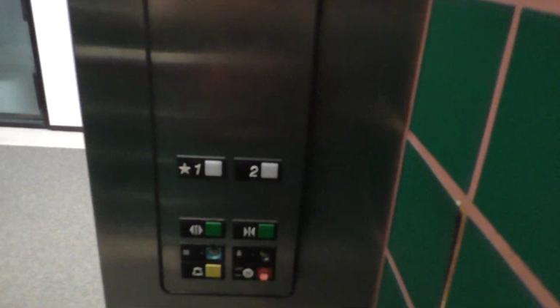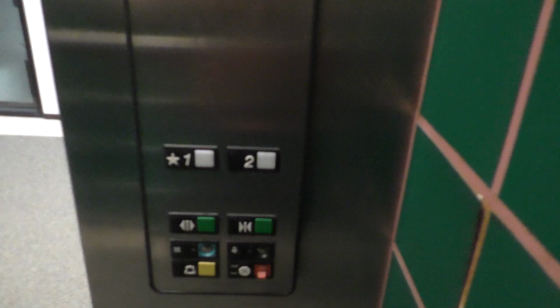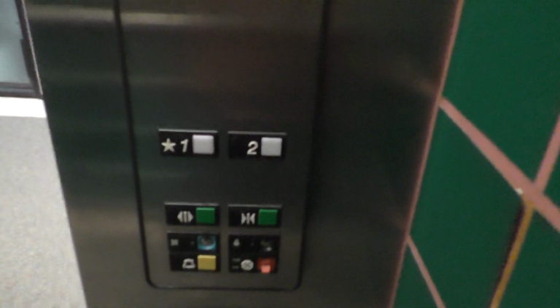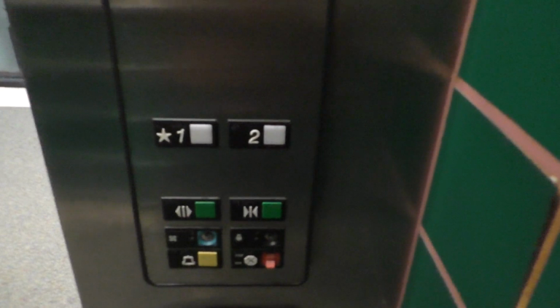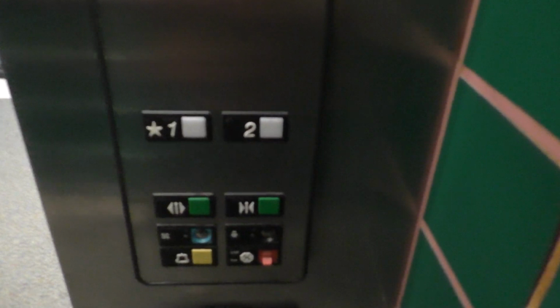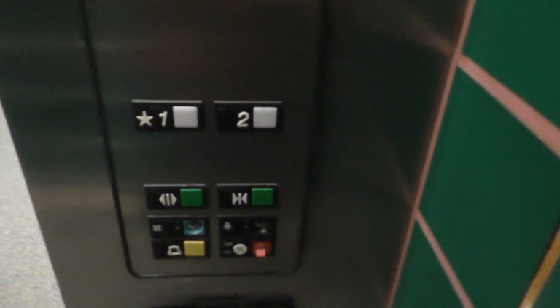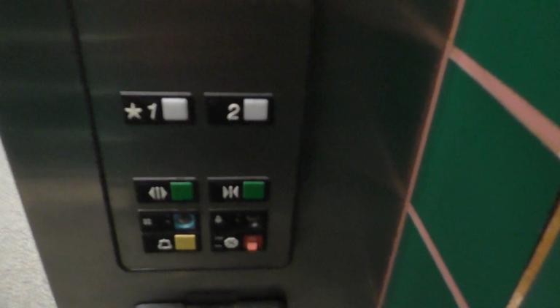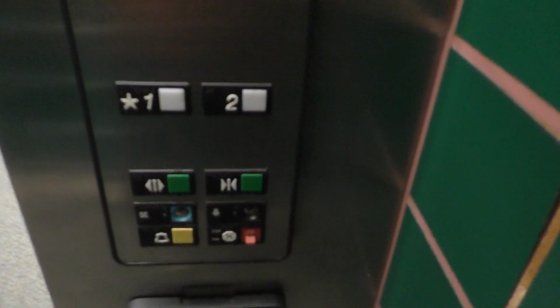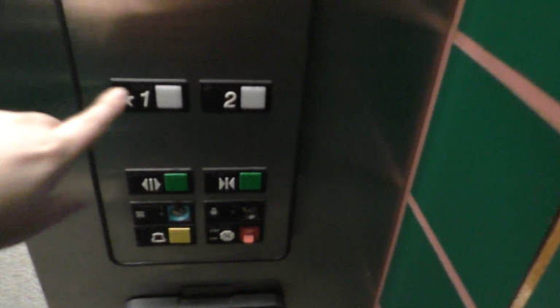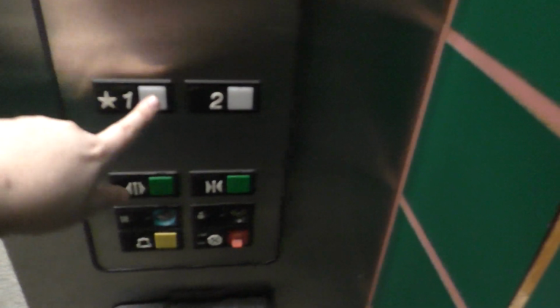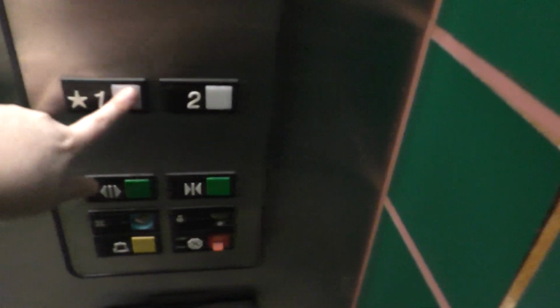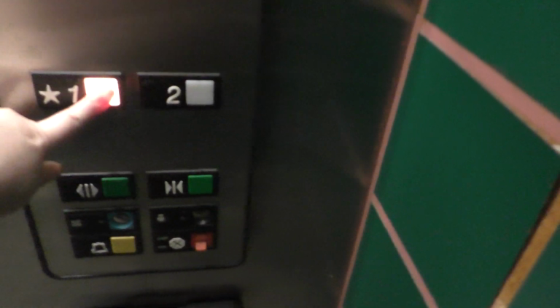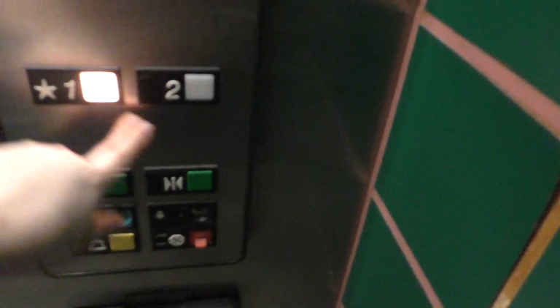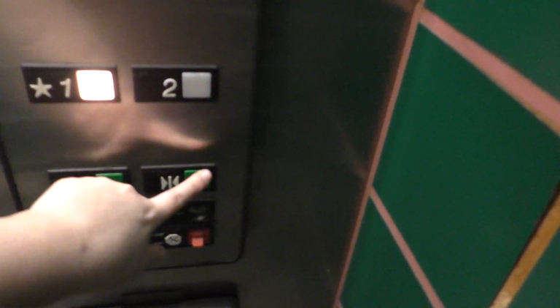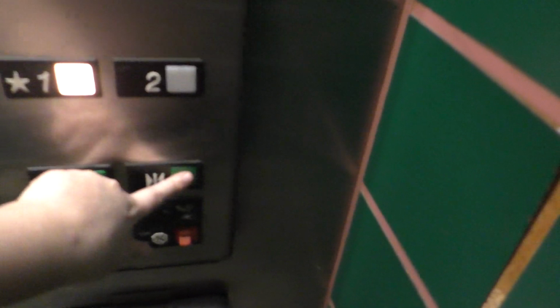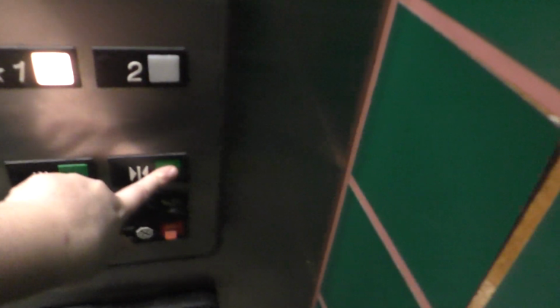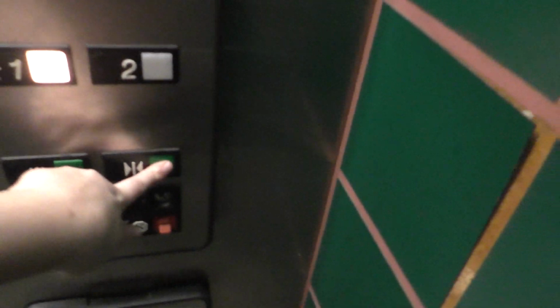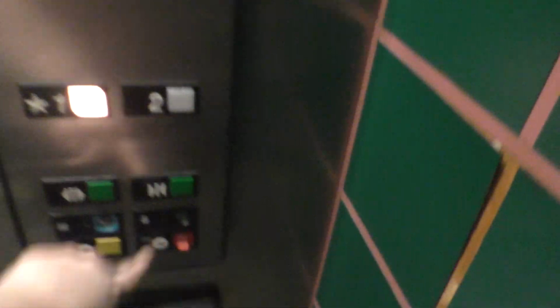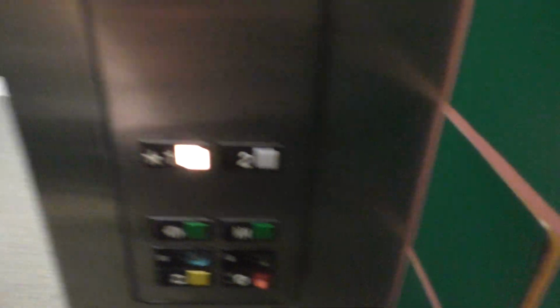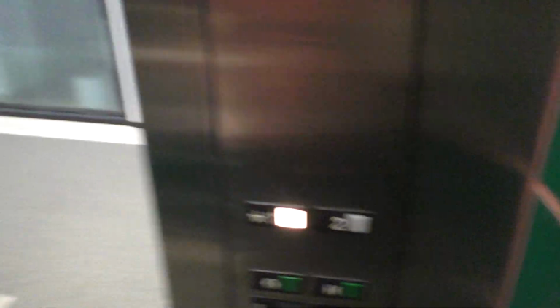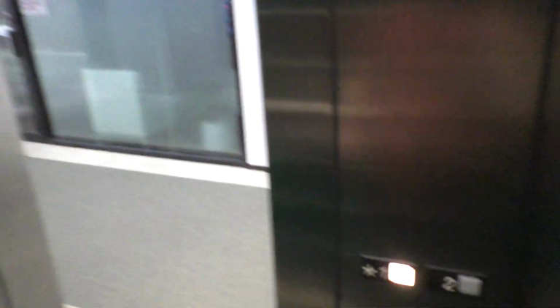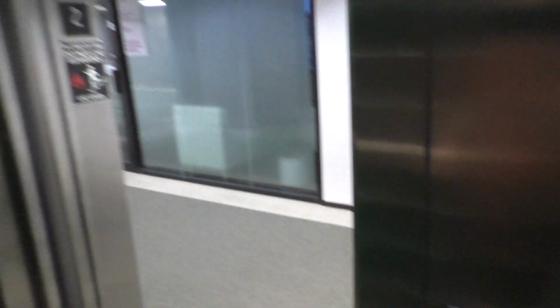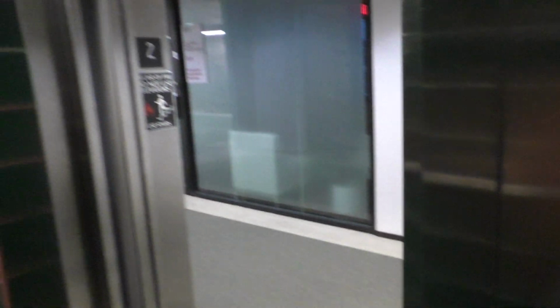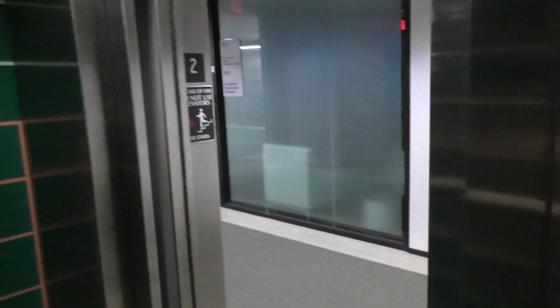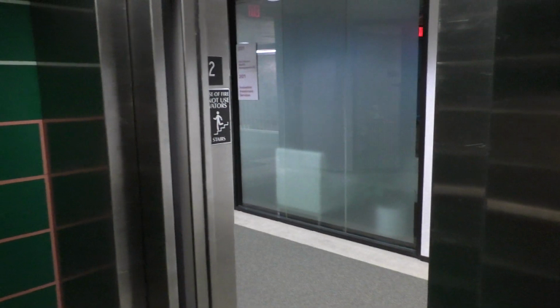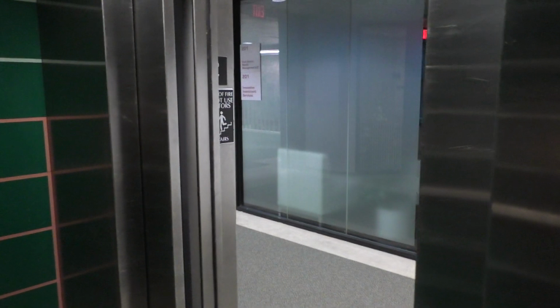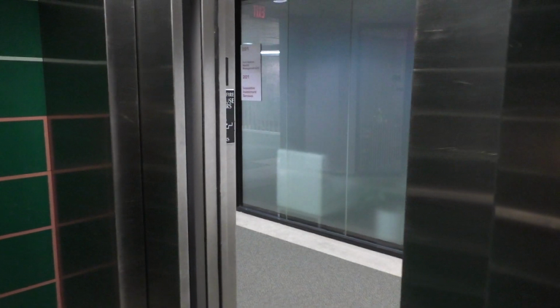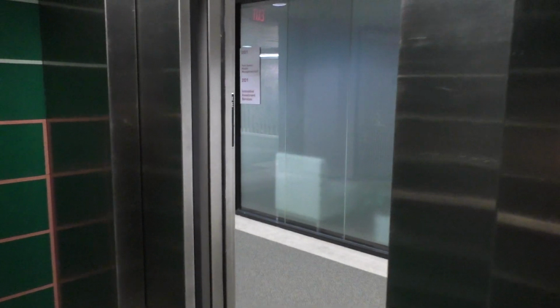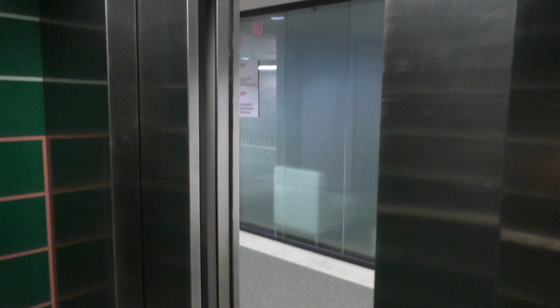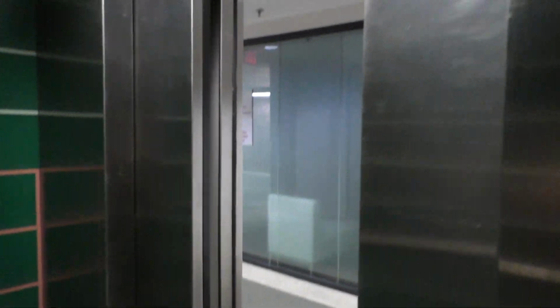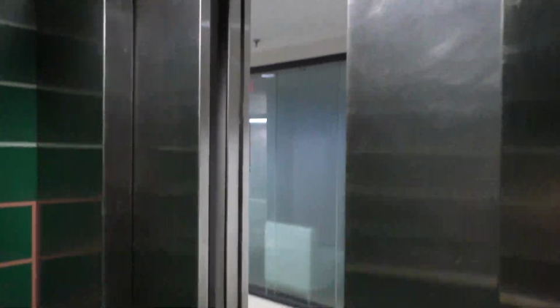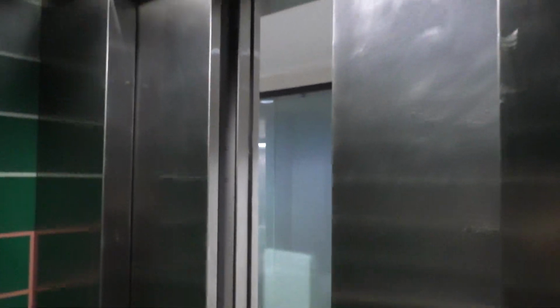Let's go back down to one. The door close button works — I like that.